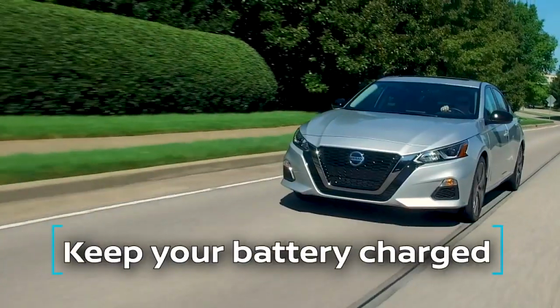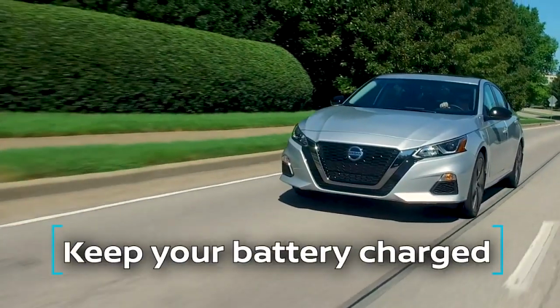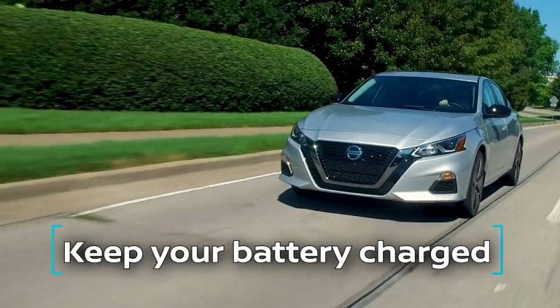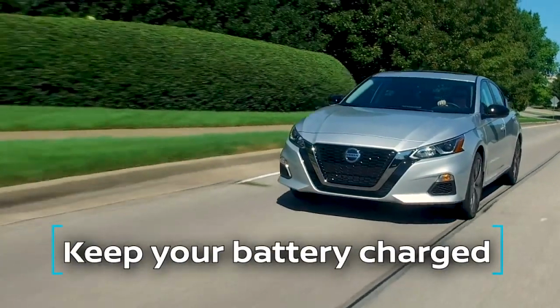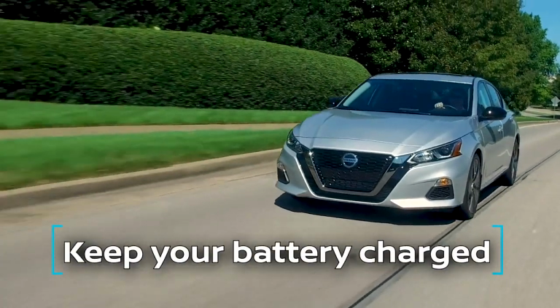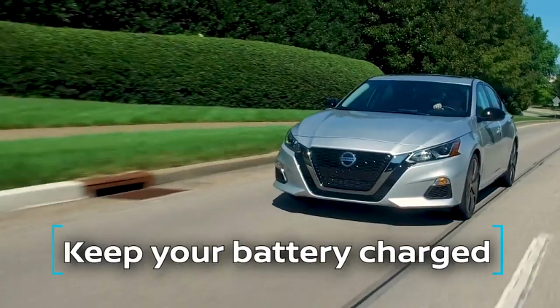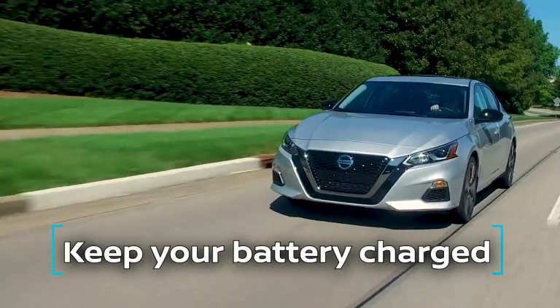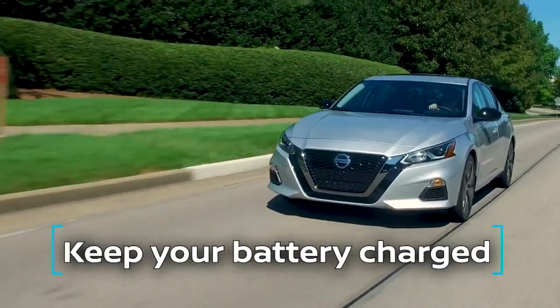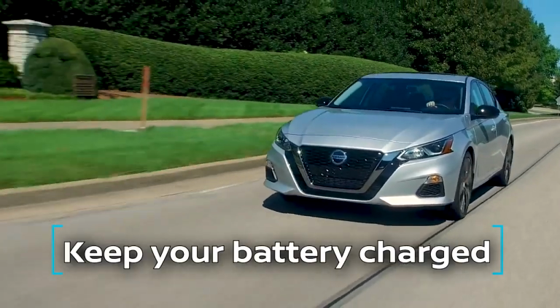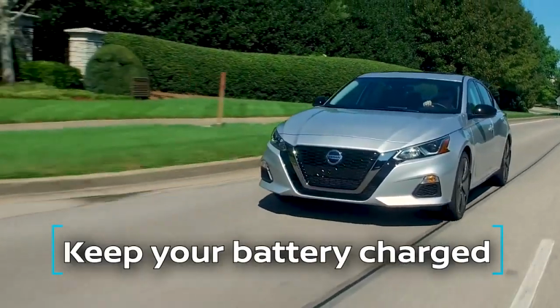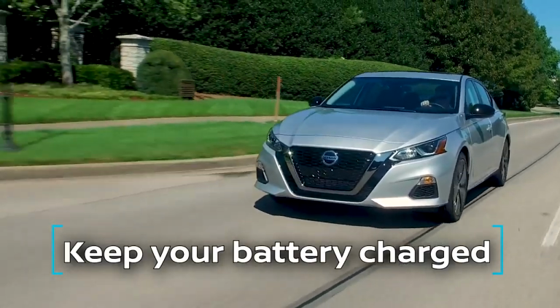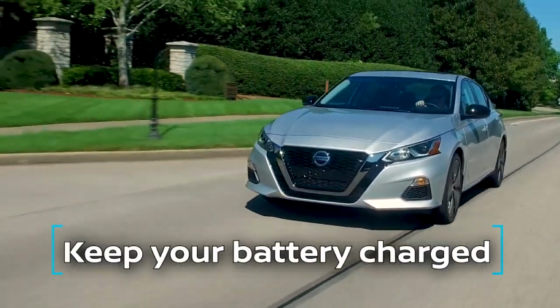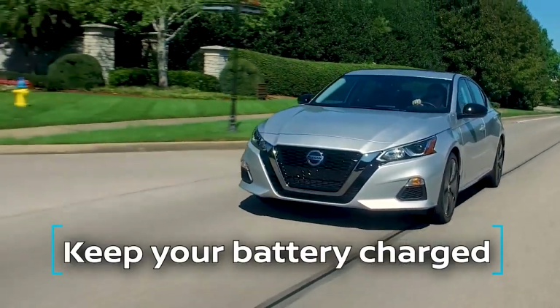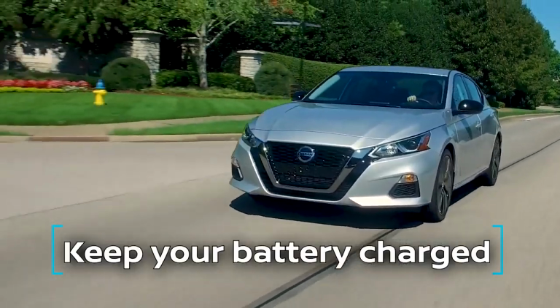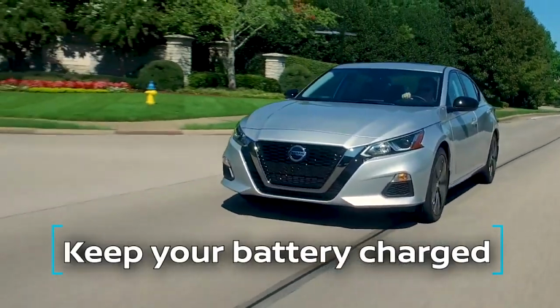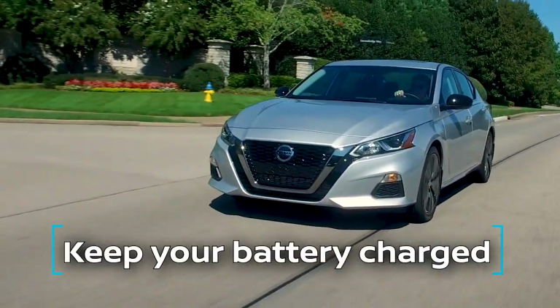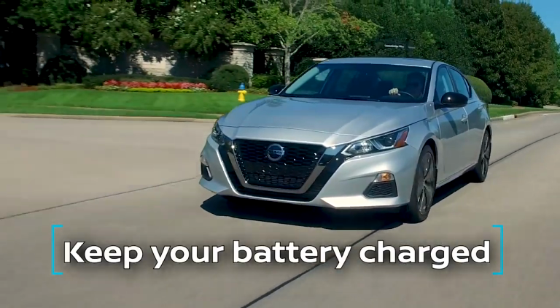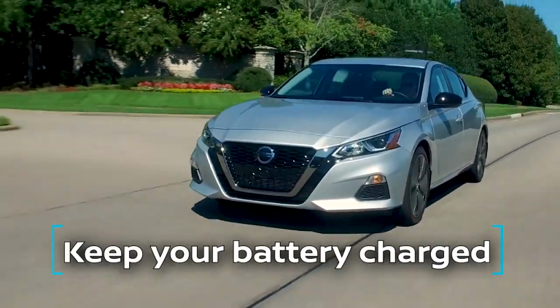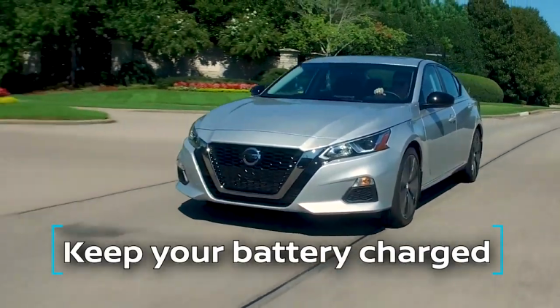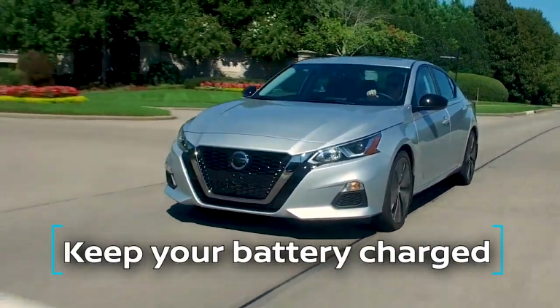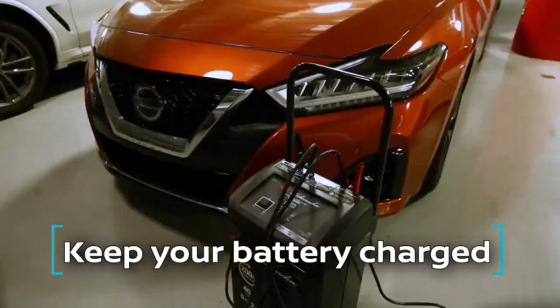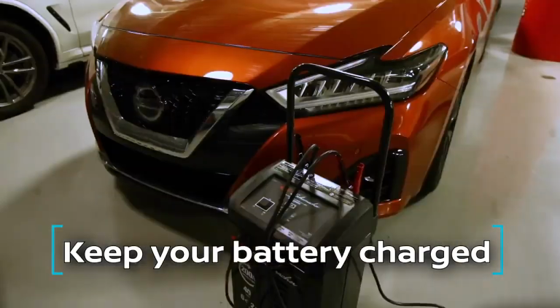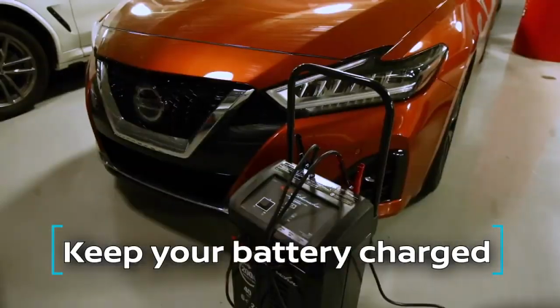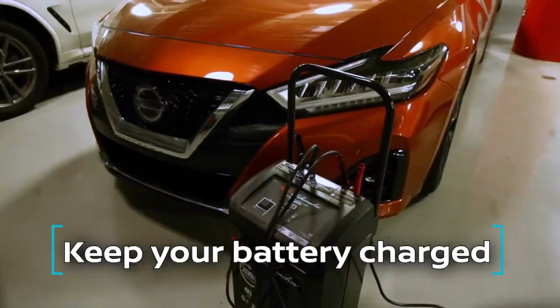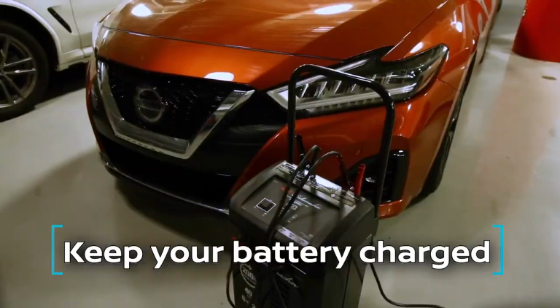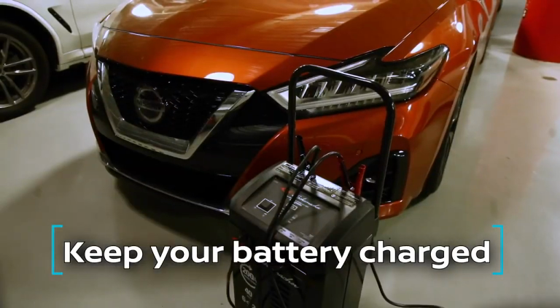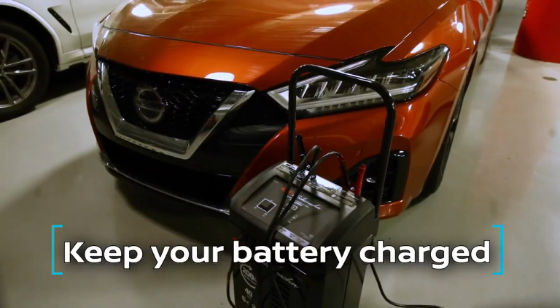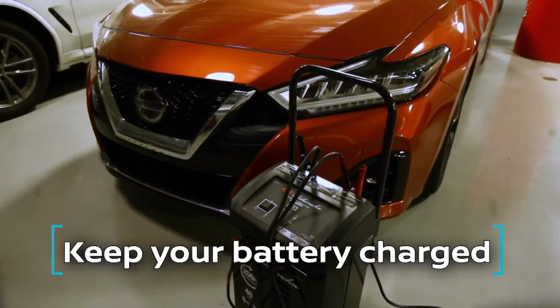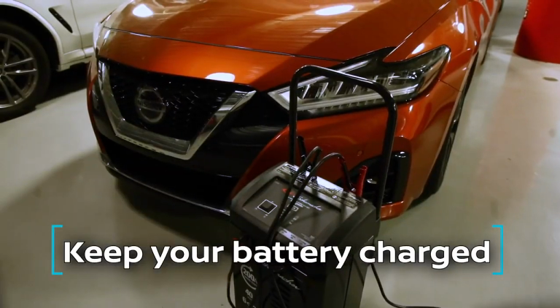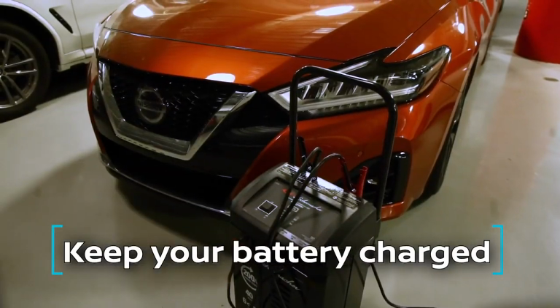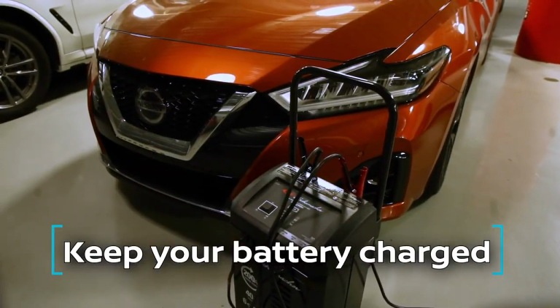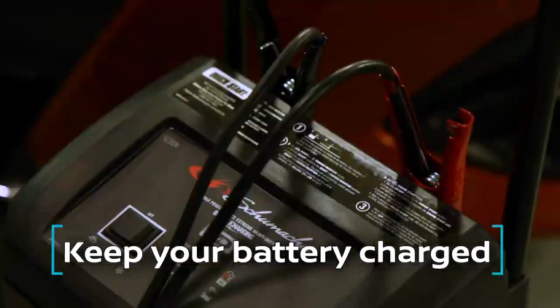Number one: keep your battery charged. A short drive or a trickle charger will work.